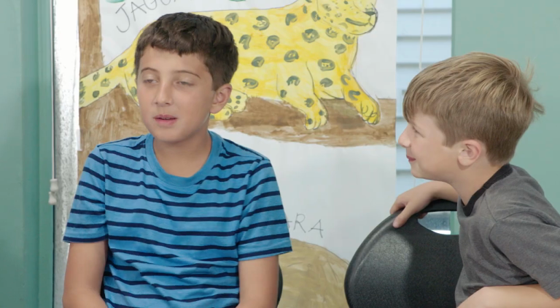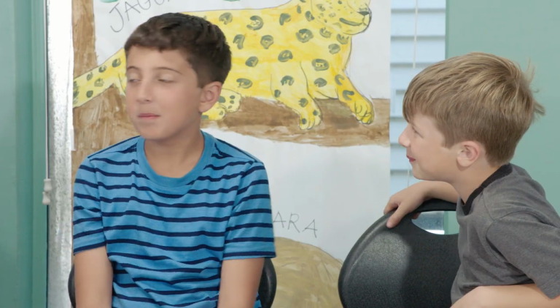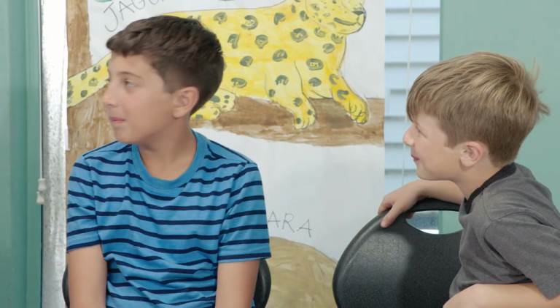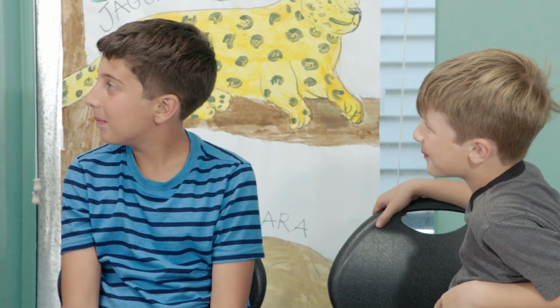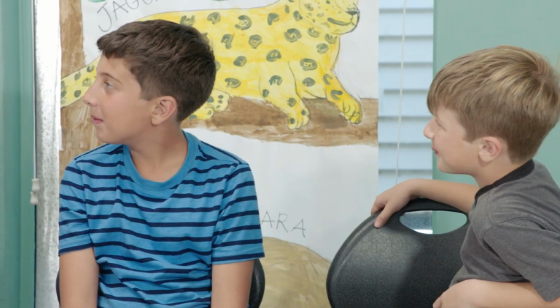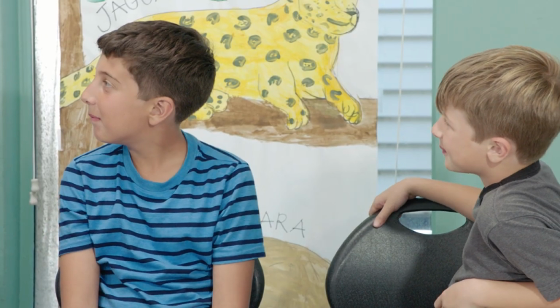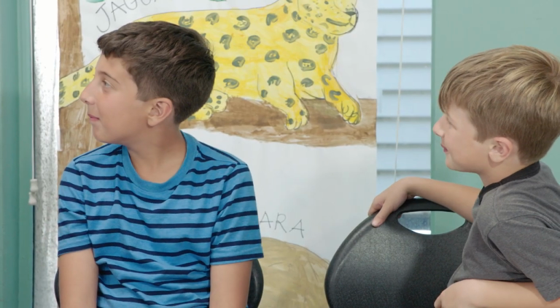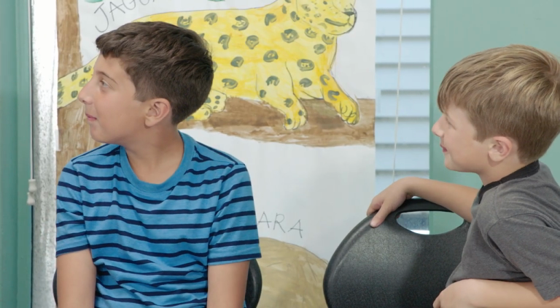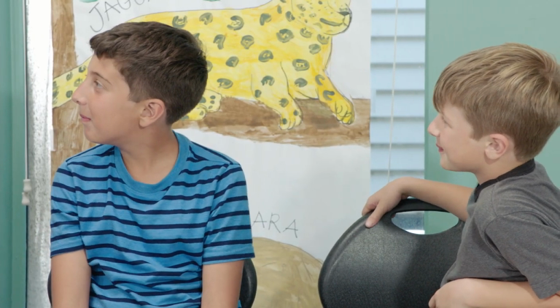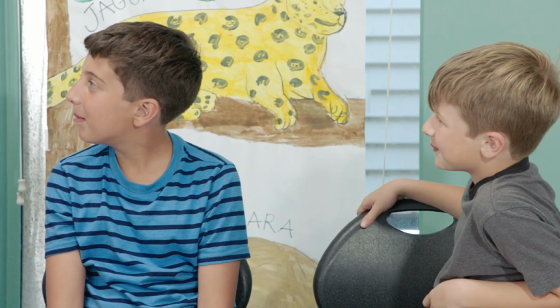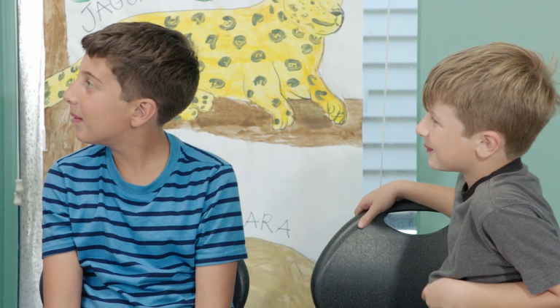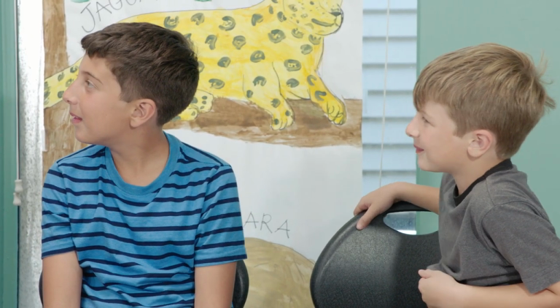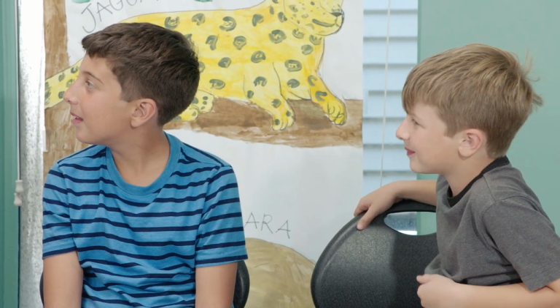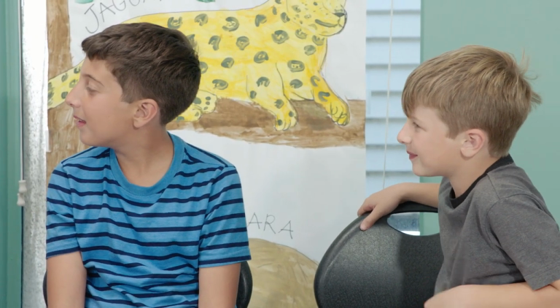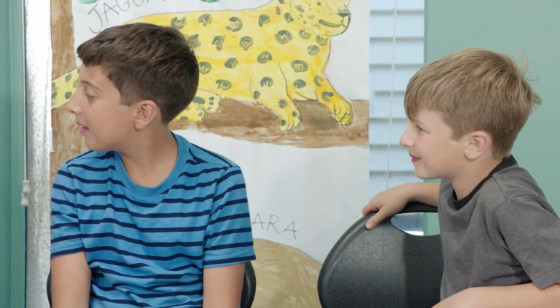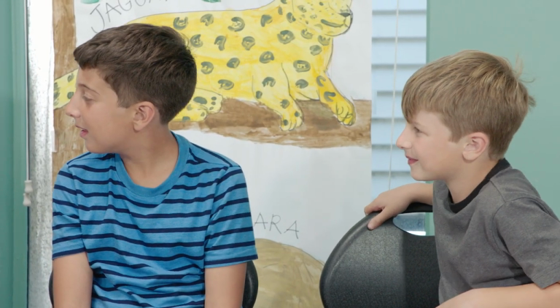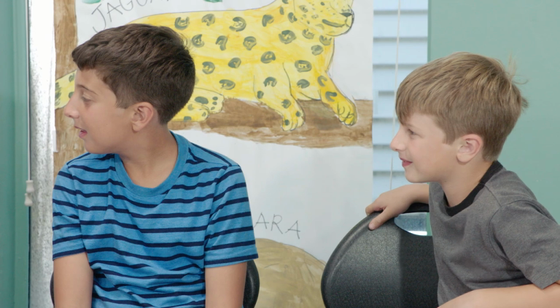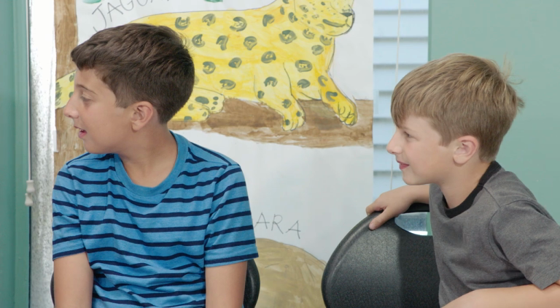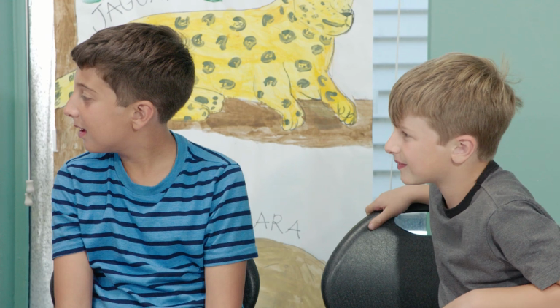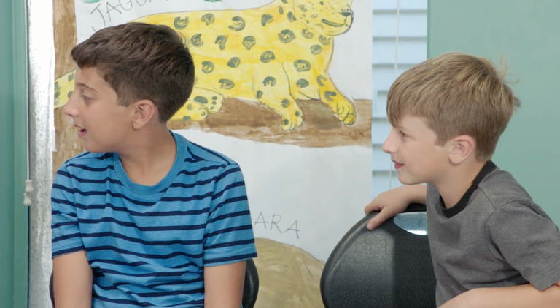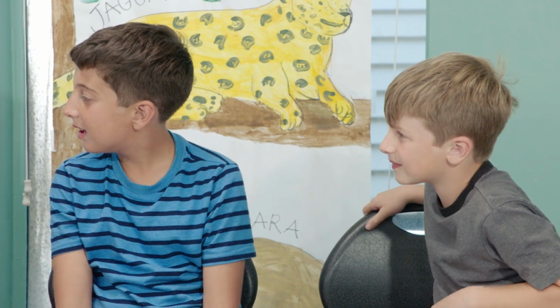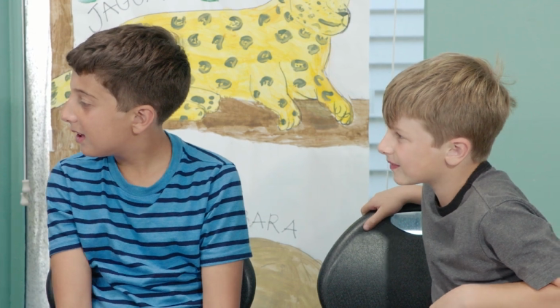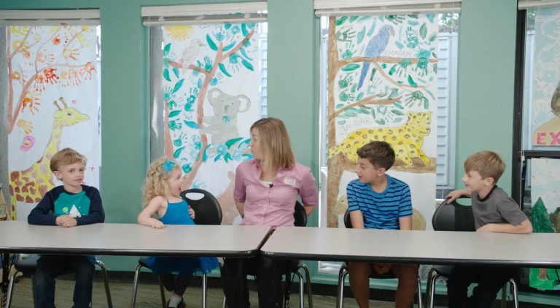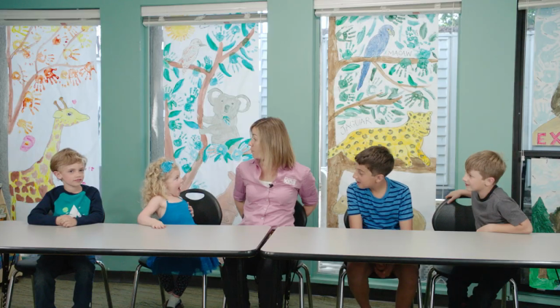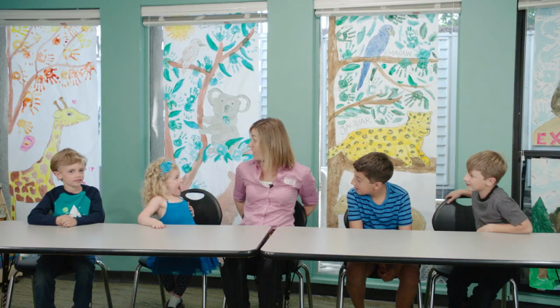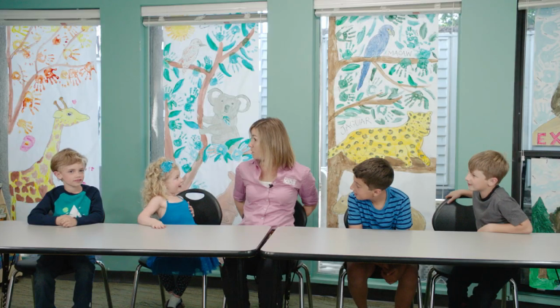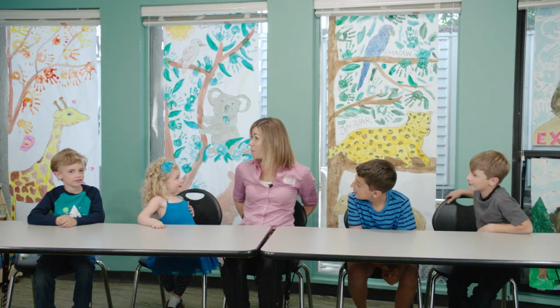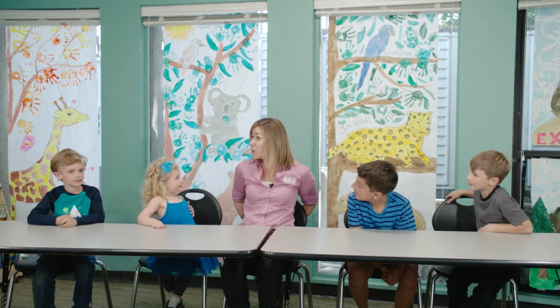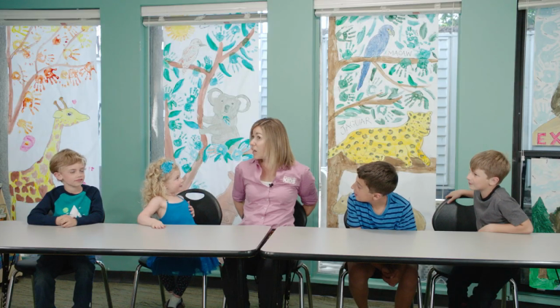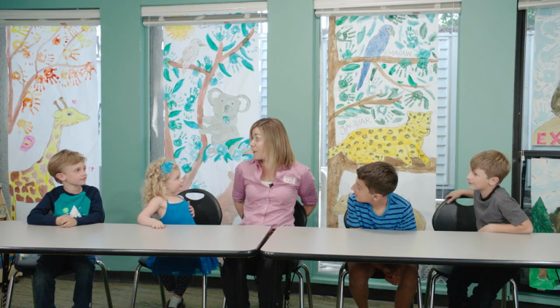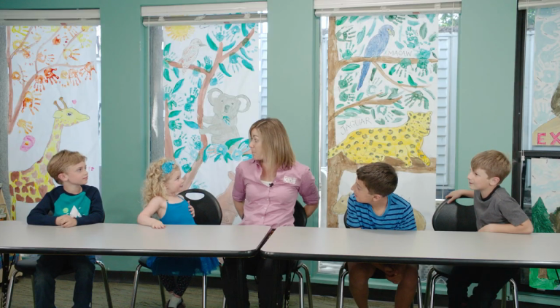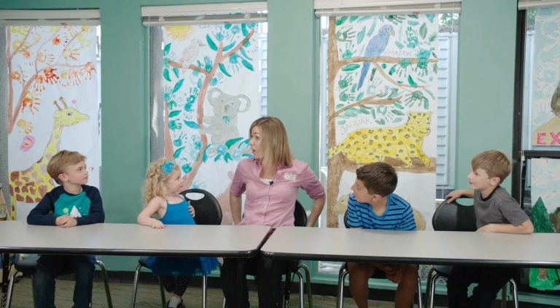I got an idea. What if we imagine what we're imagining, but put it on paper?